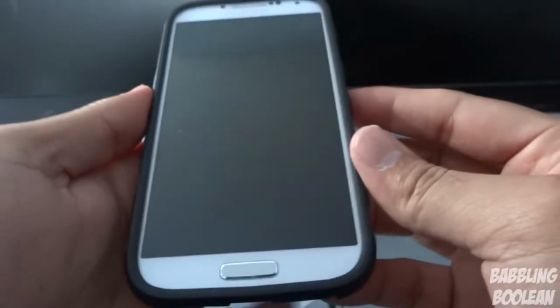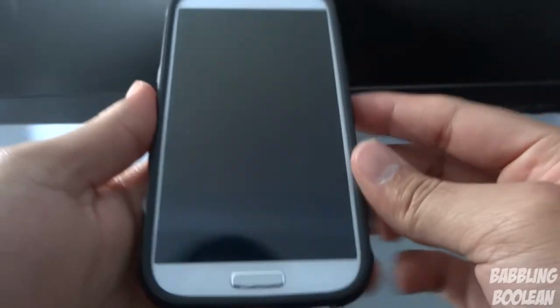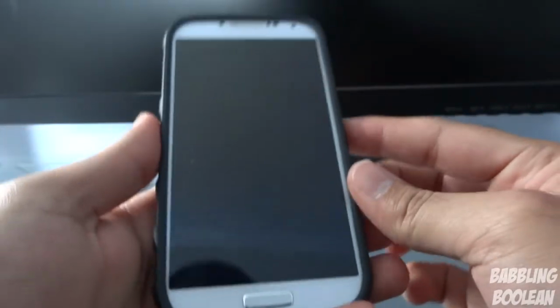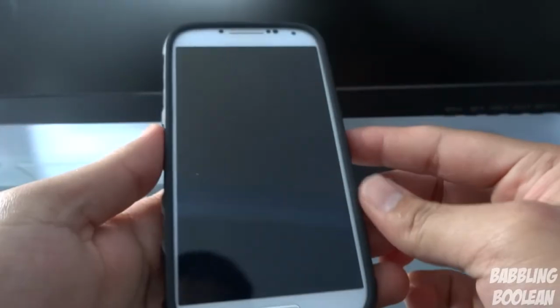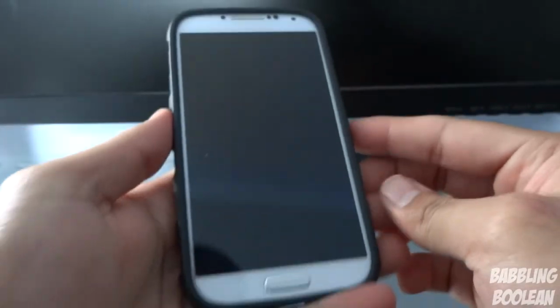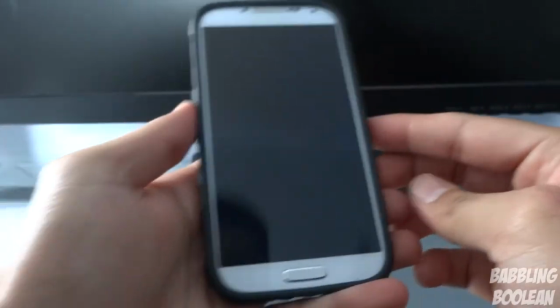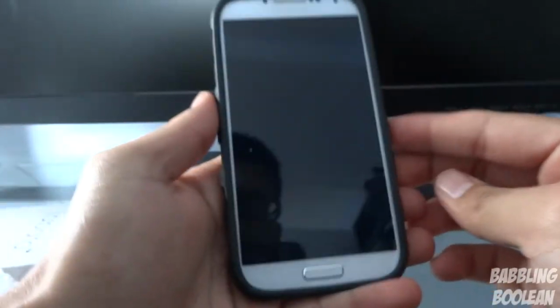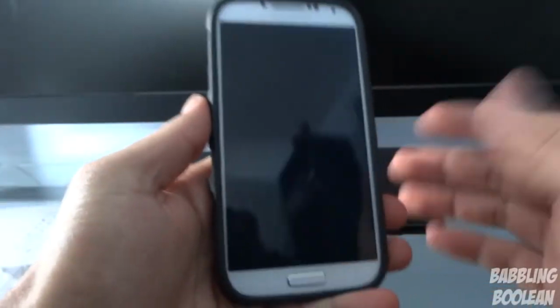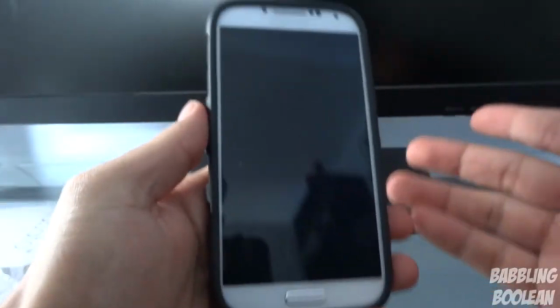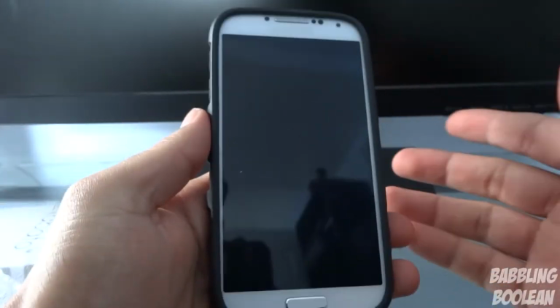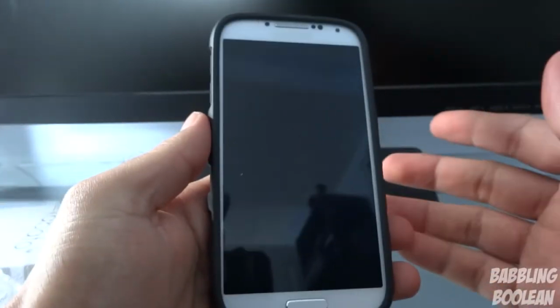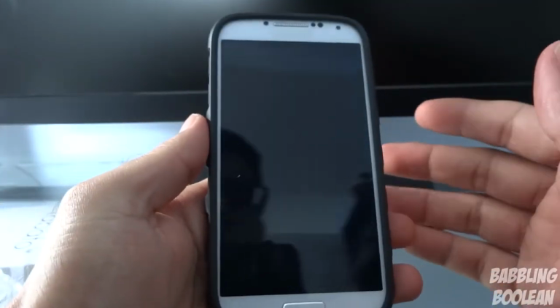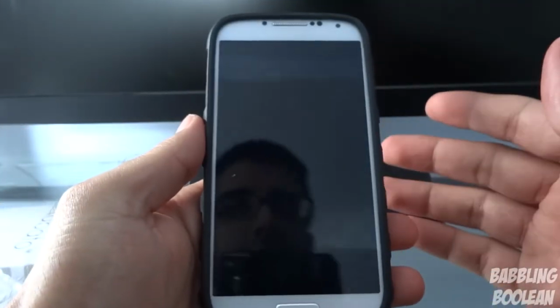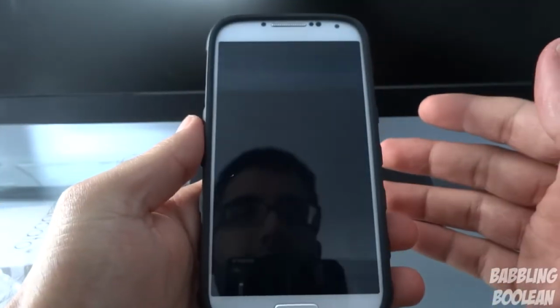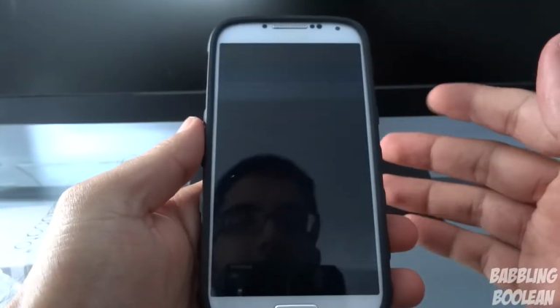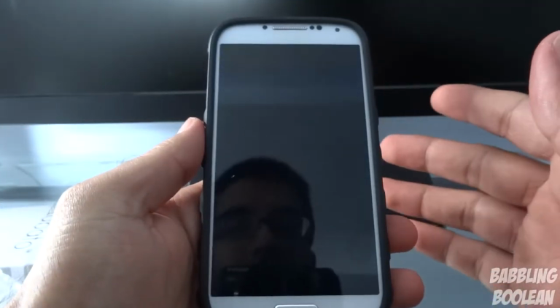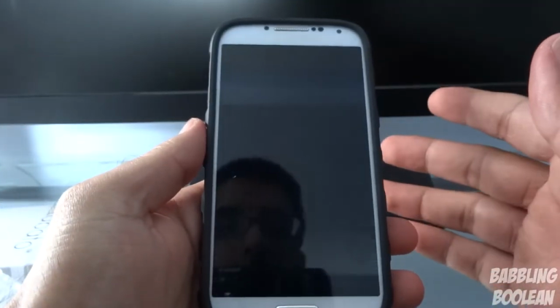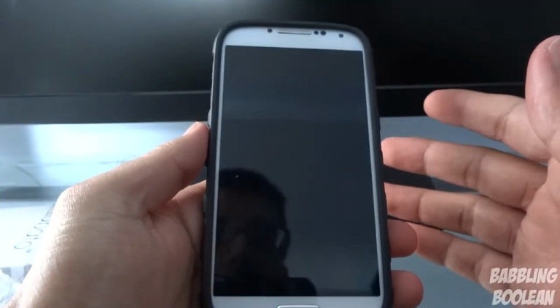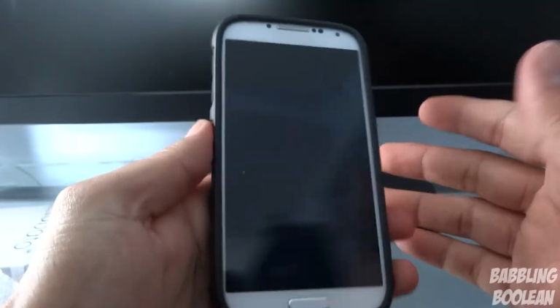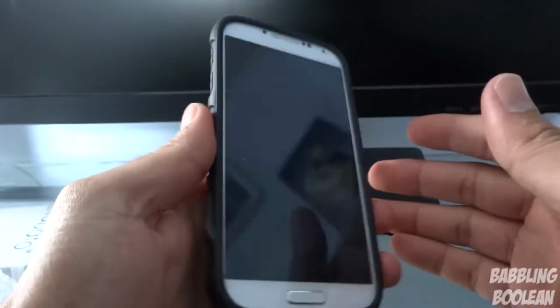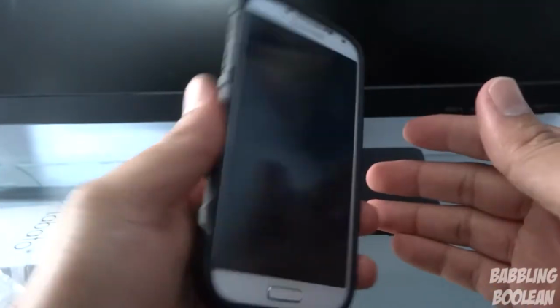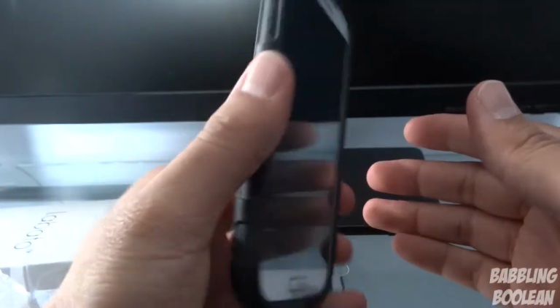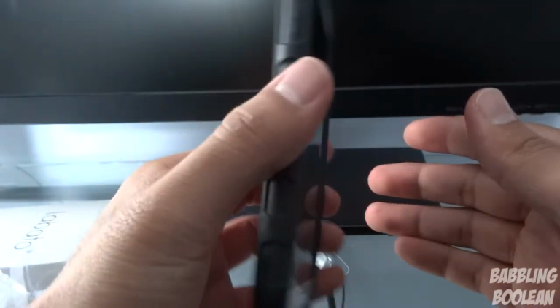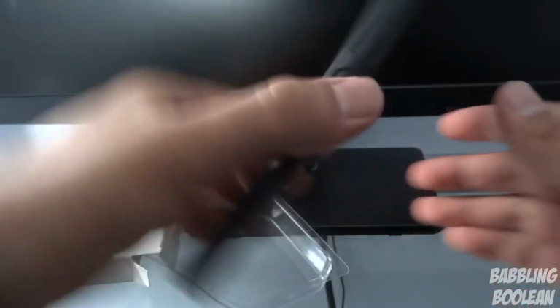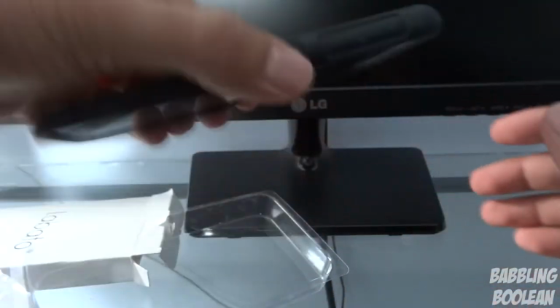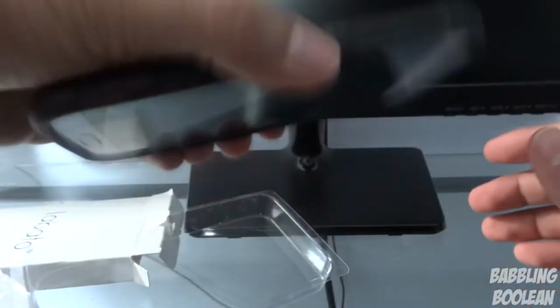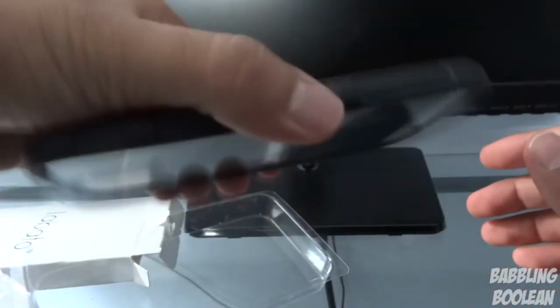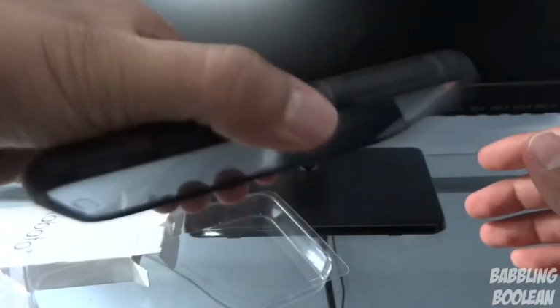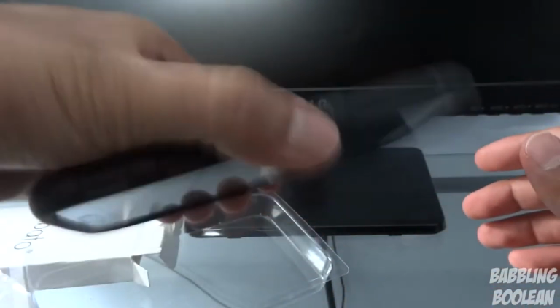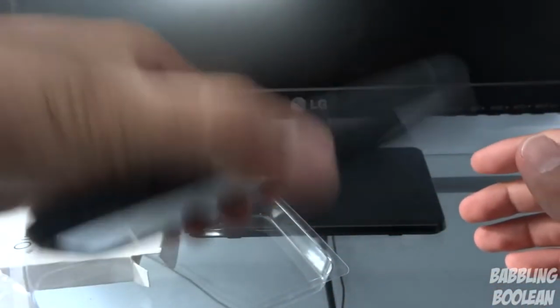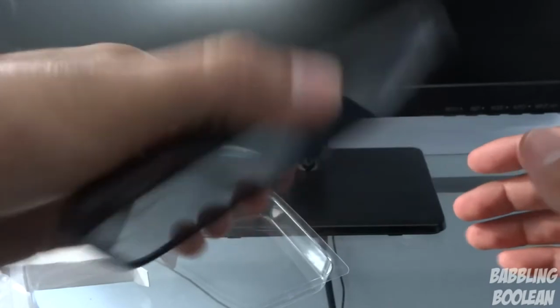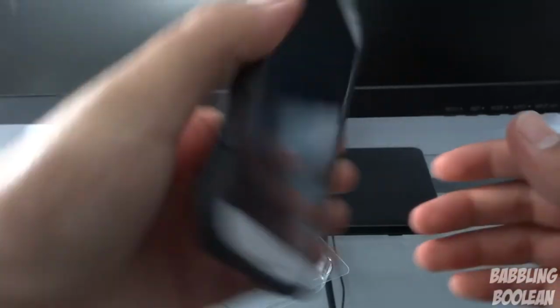So the Galaxy S4 fits in pretty snug. It looks pretty secure — it's not like it's going to fall anywhere.